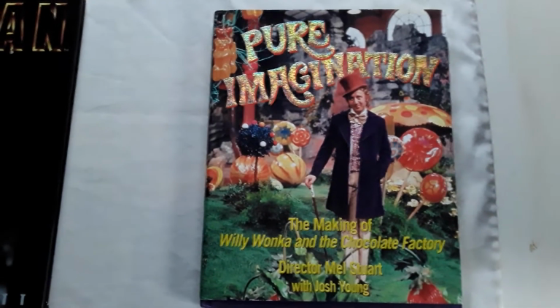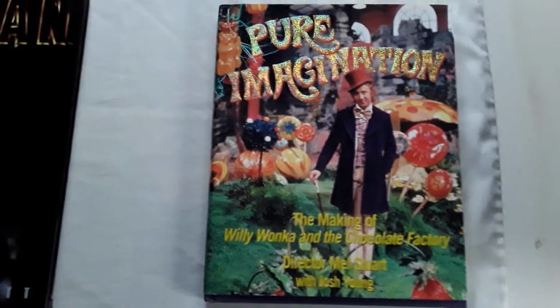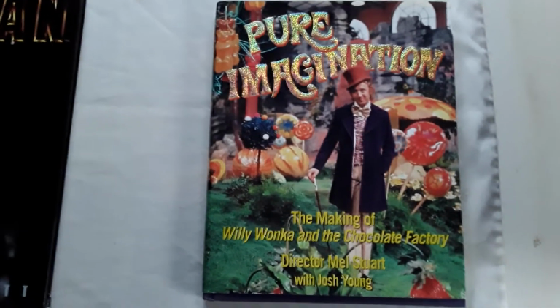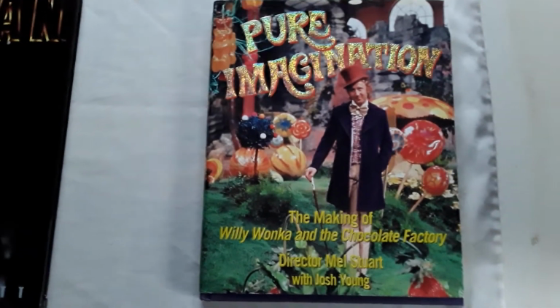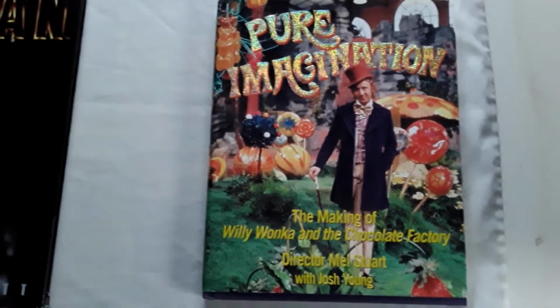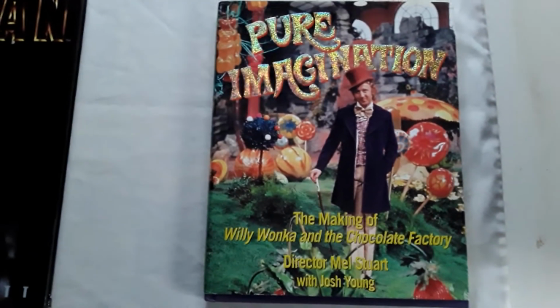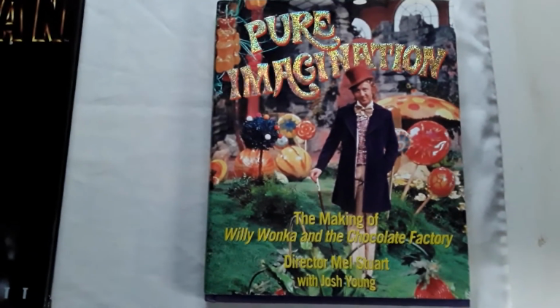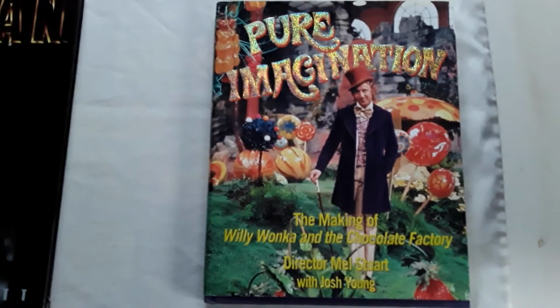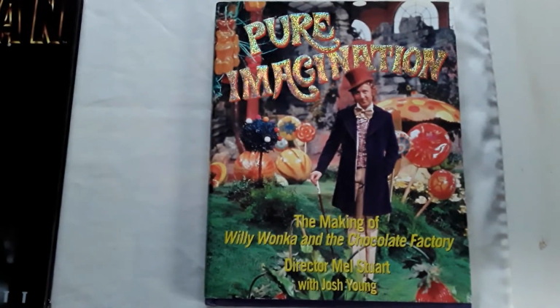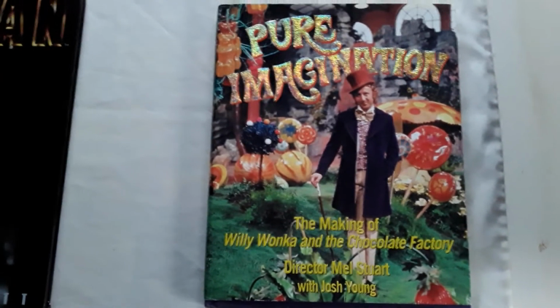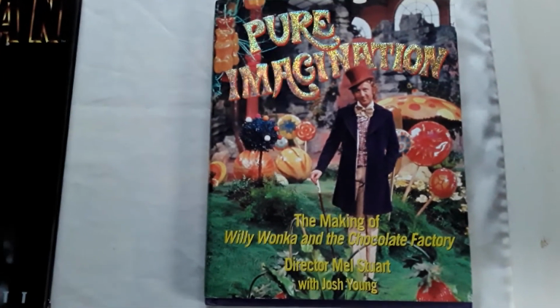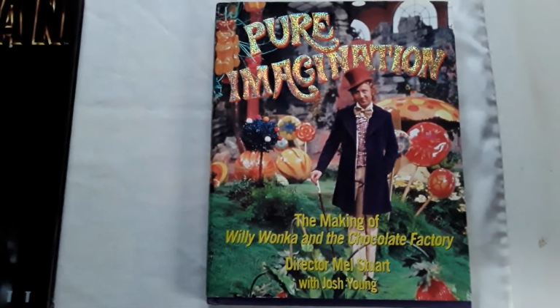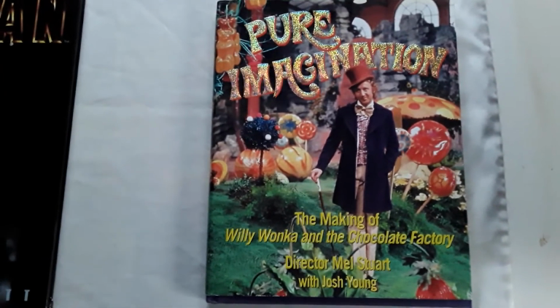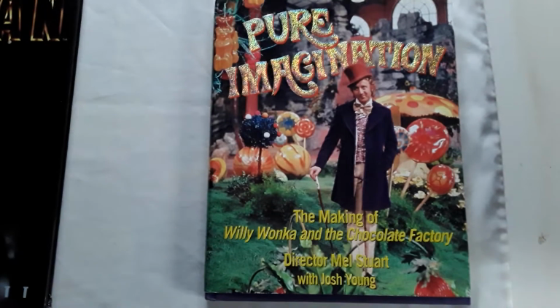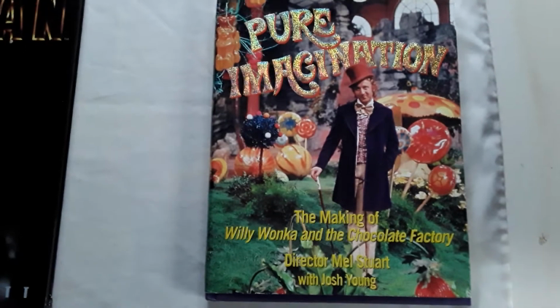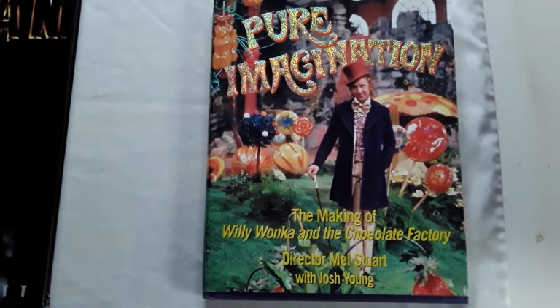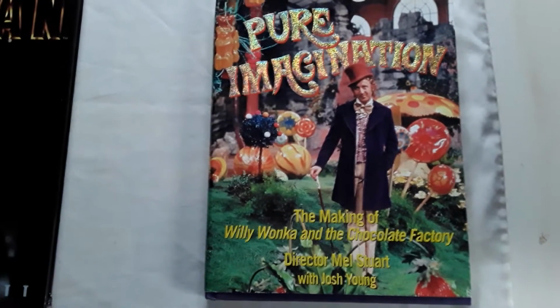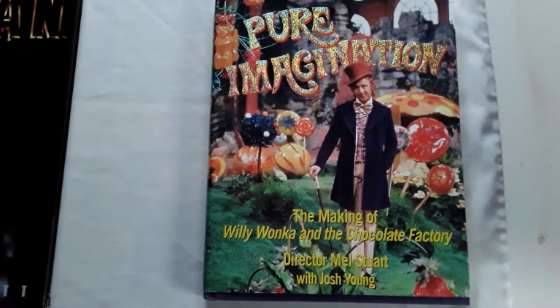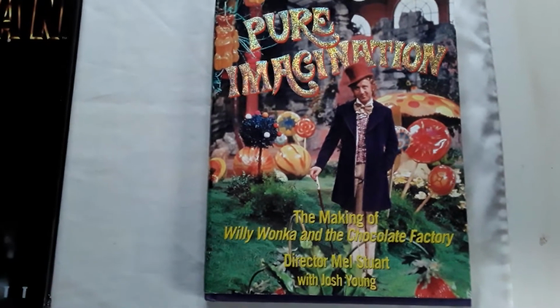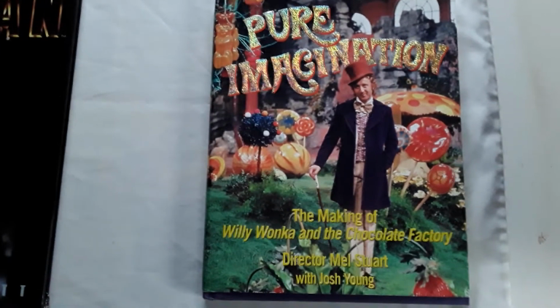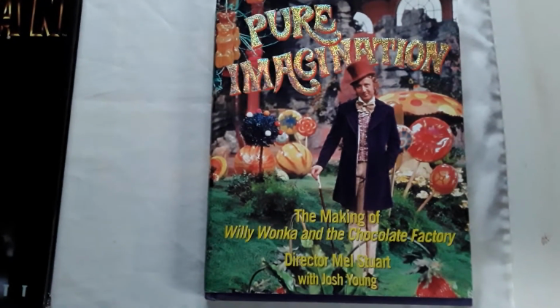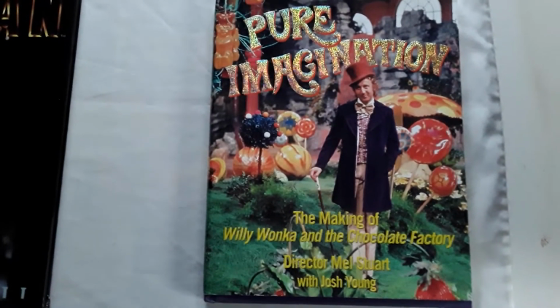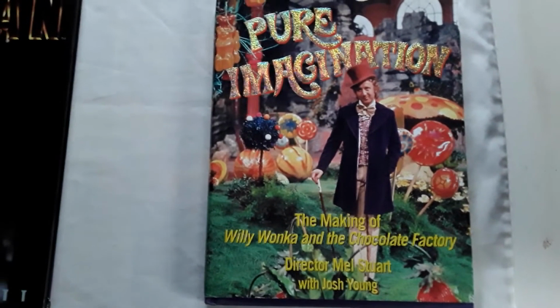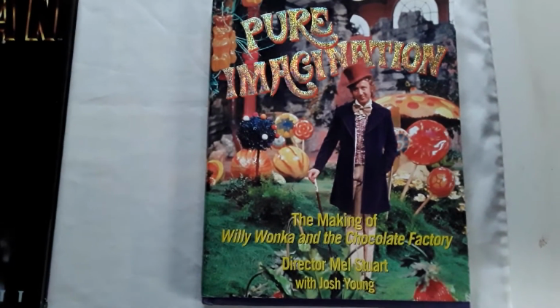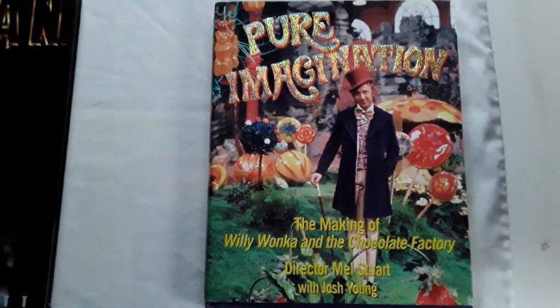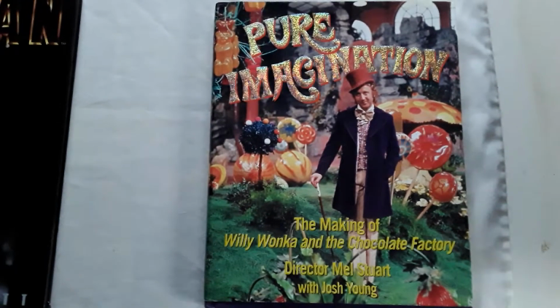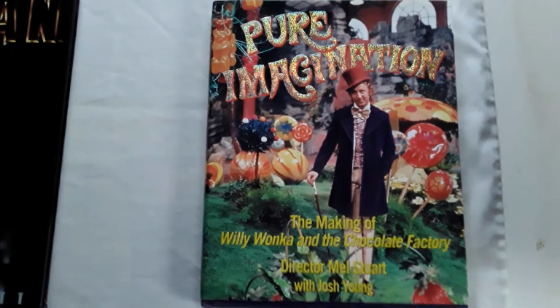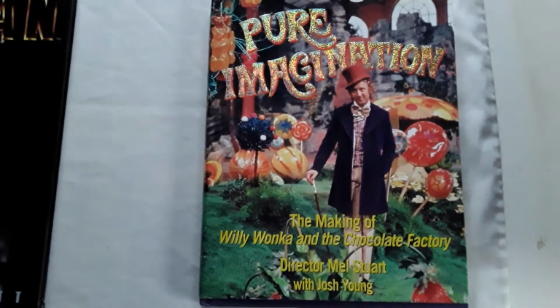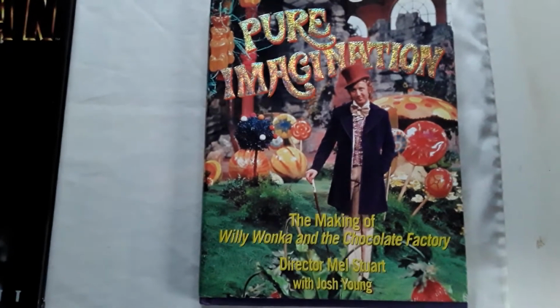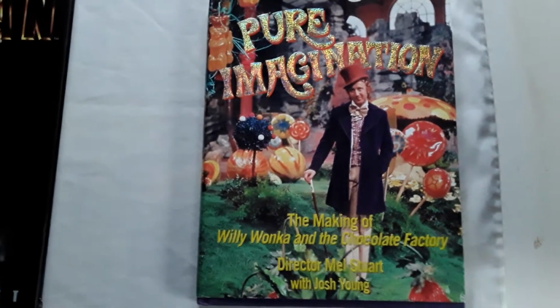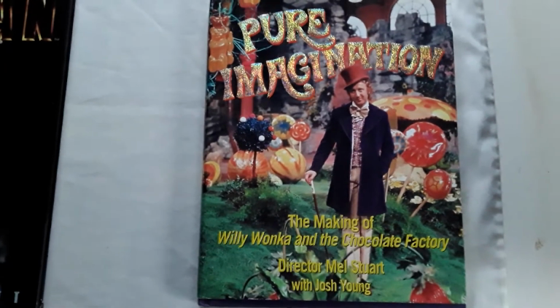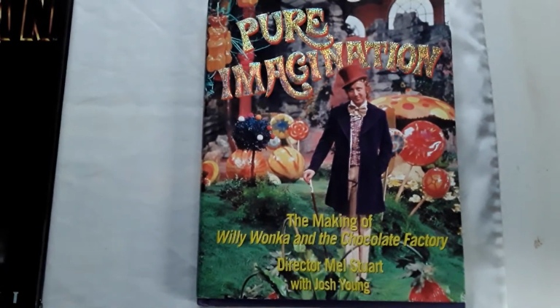Hello all, this is Collector Man. I collect all things movie, TV, and entertainment related, including horror, which is my favorite.